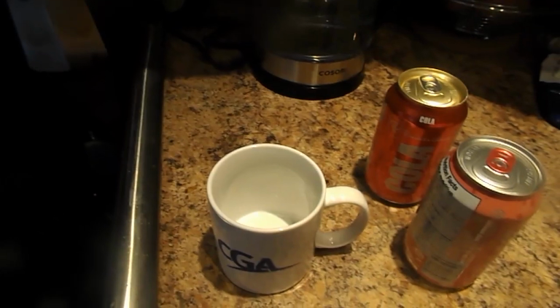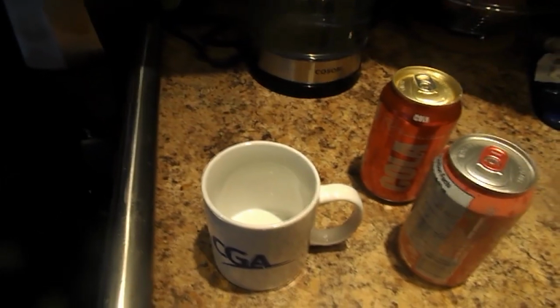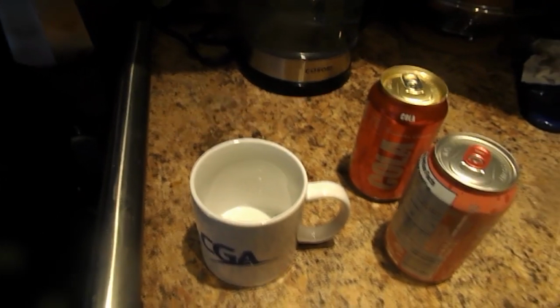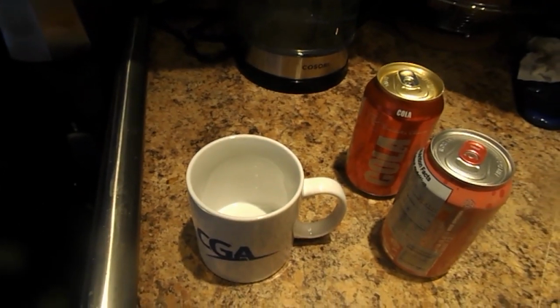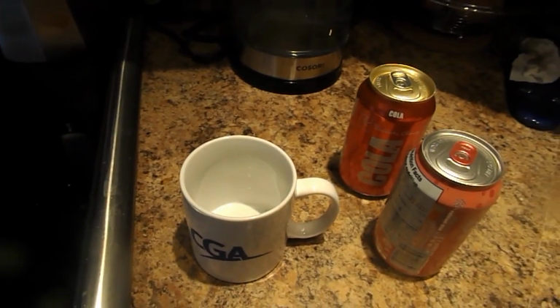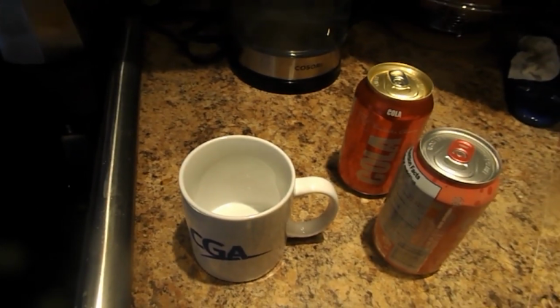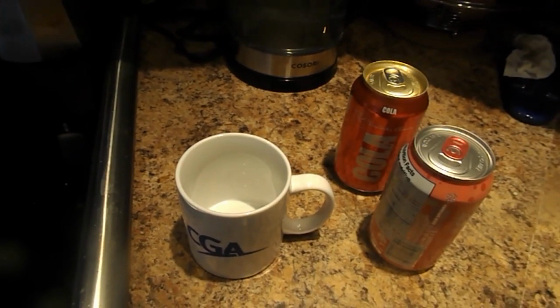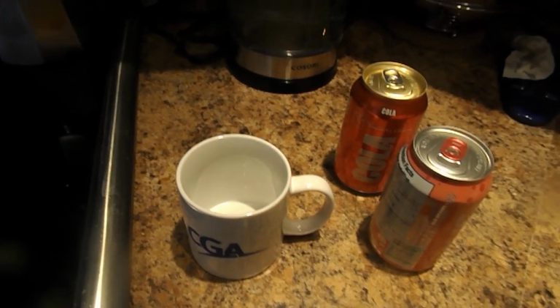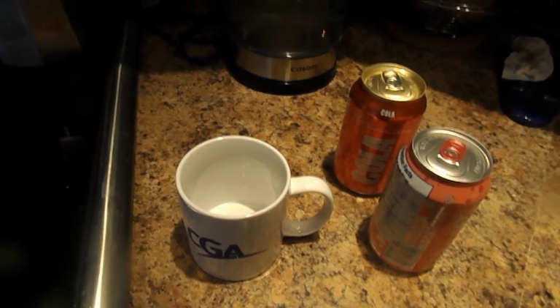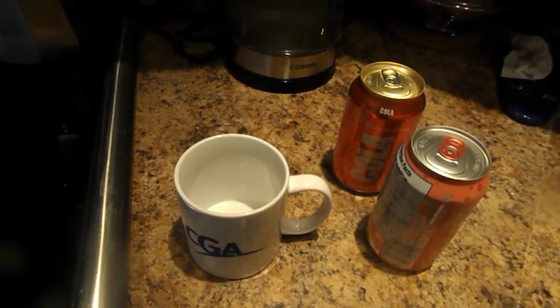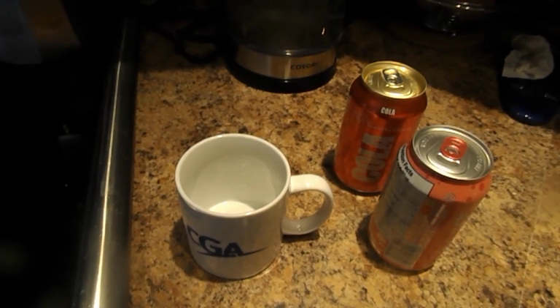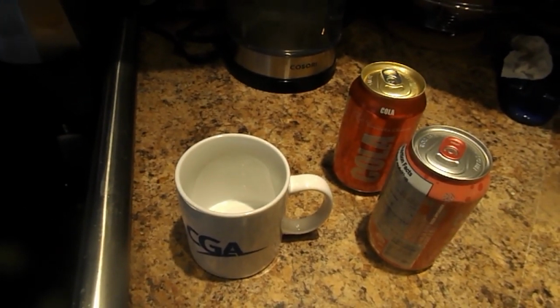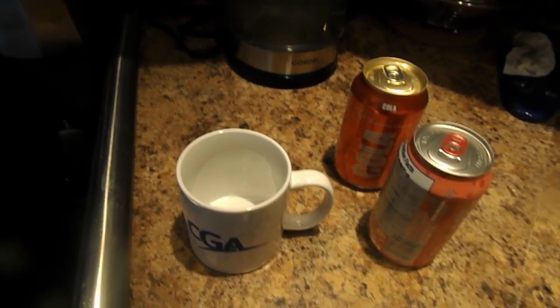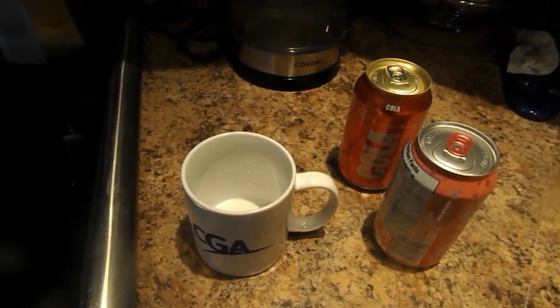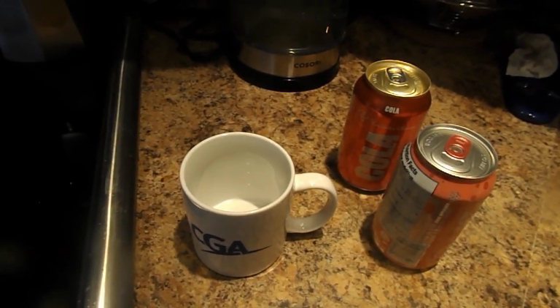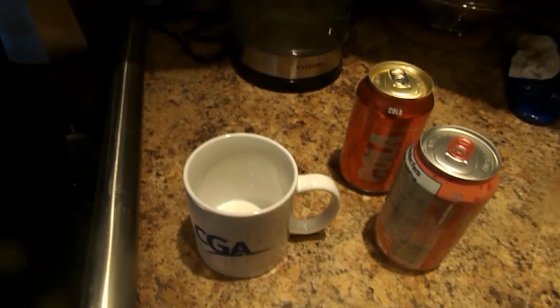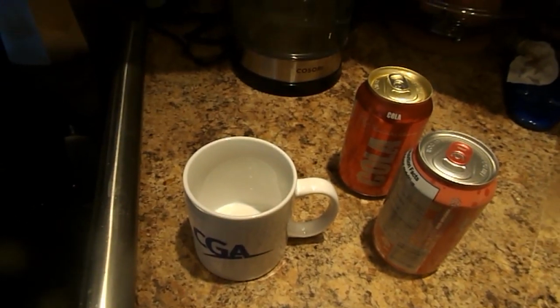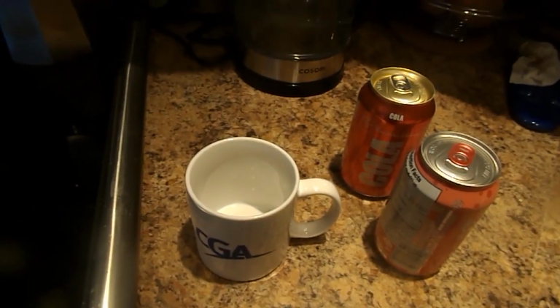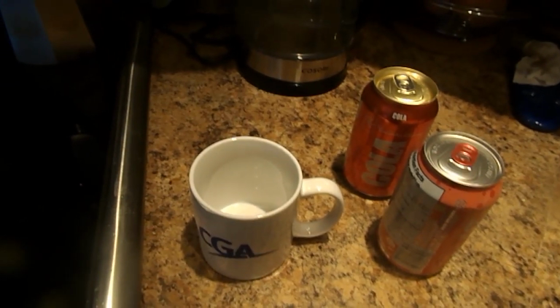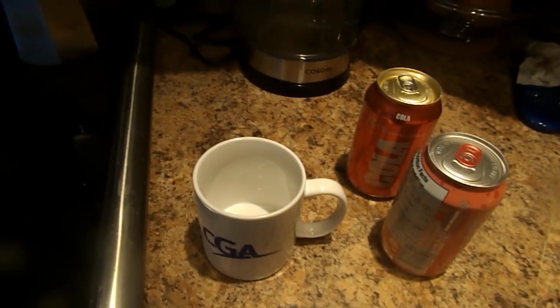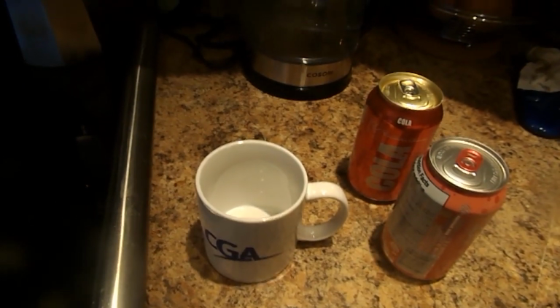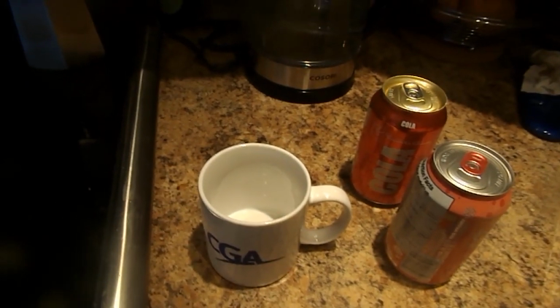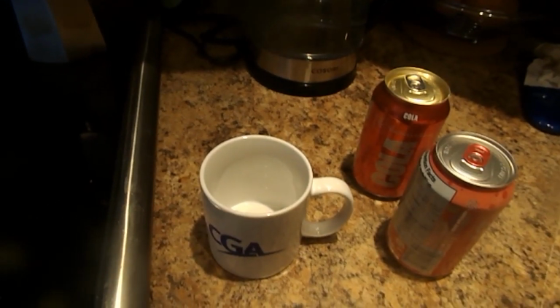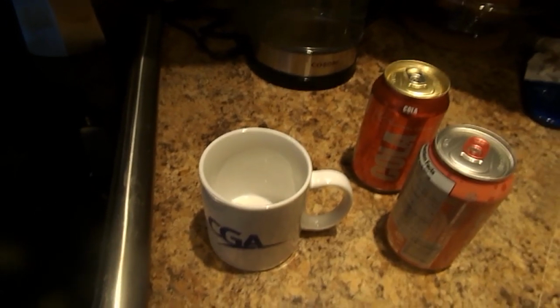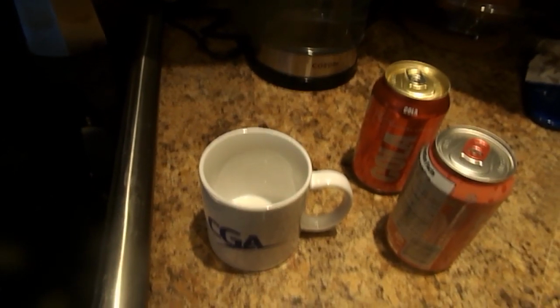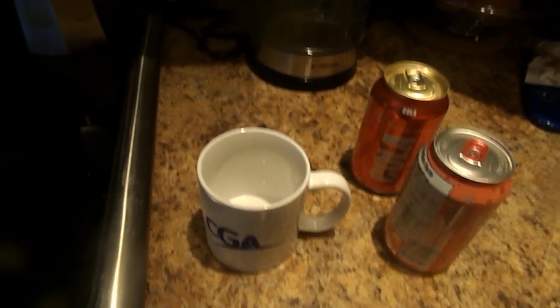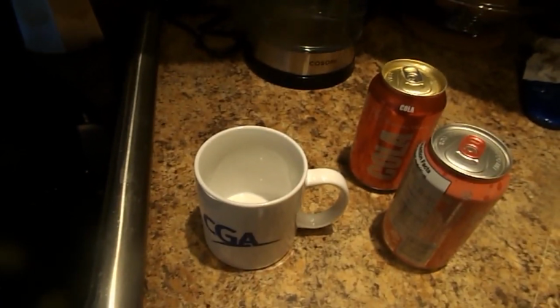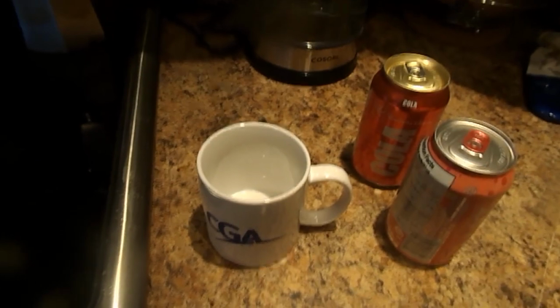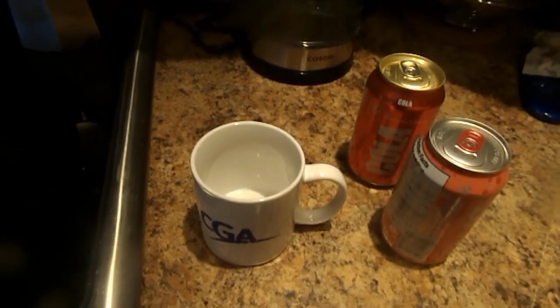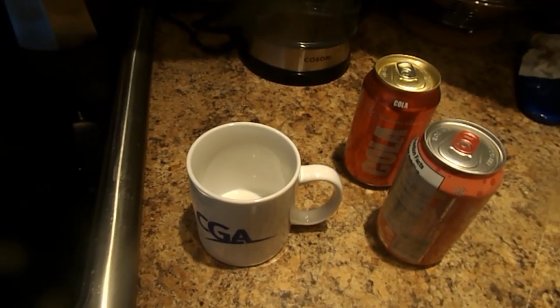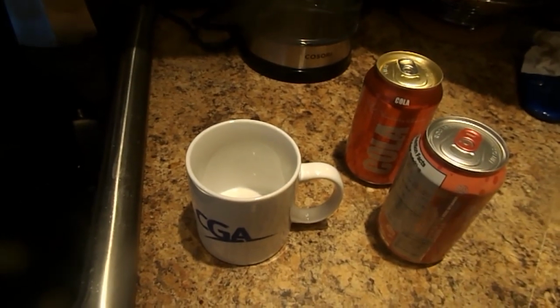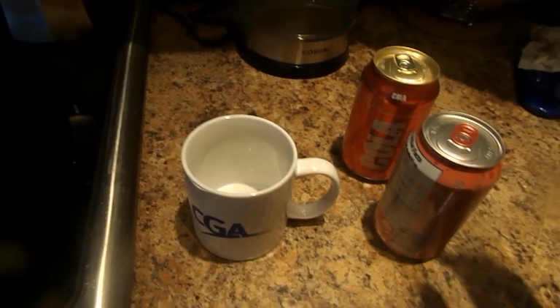Hello and welcome to the show. This is called How I Make PC Cola Grapefruit.